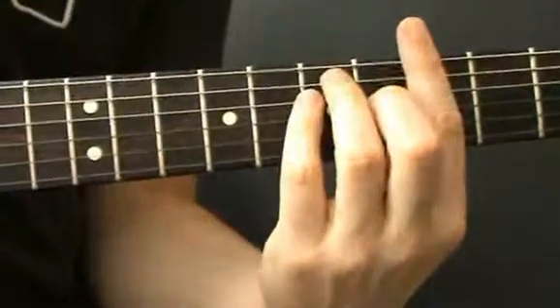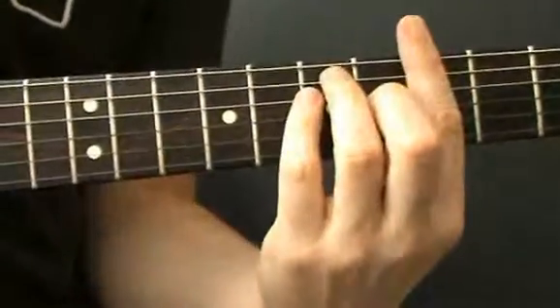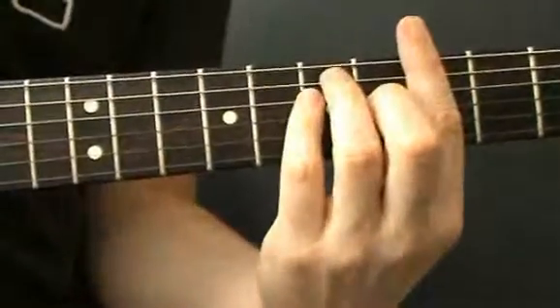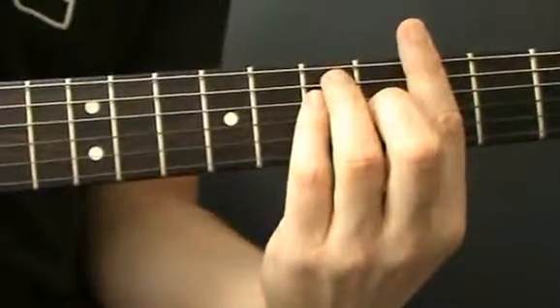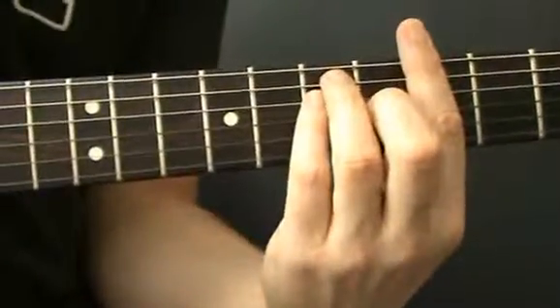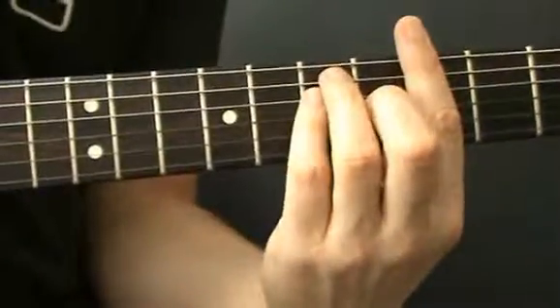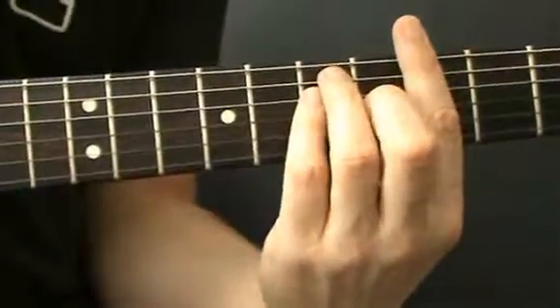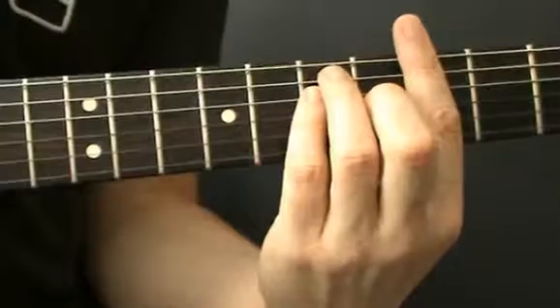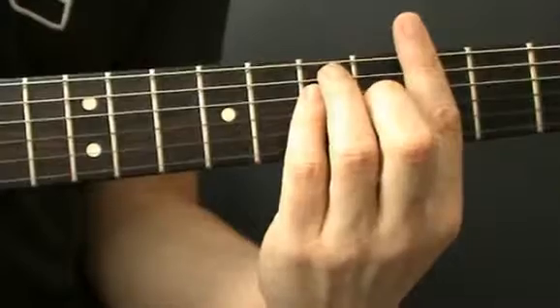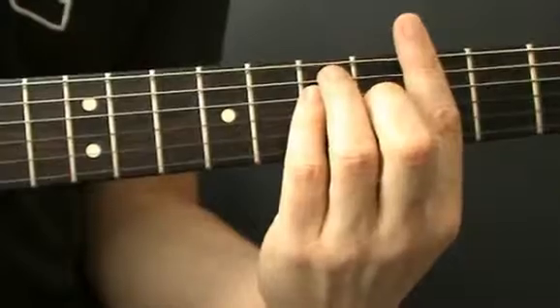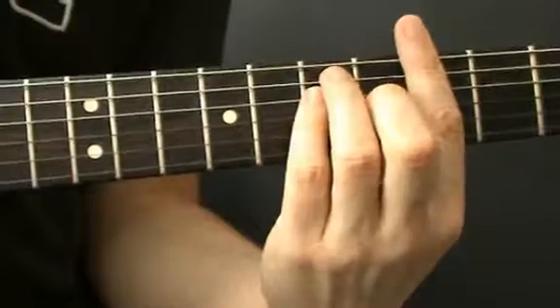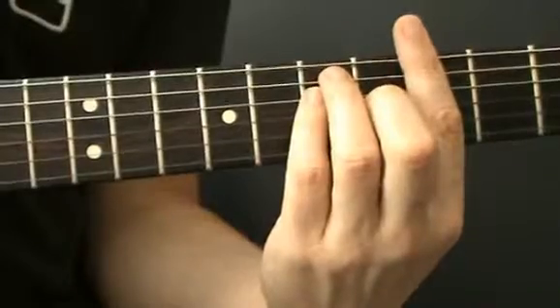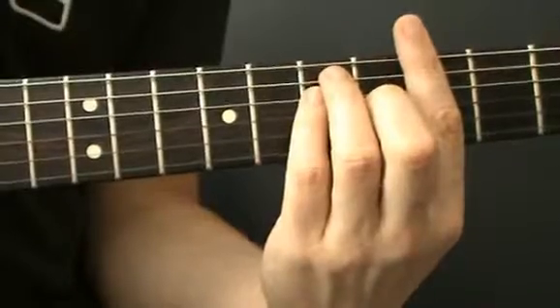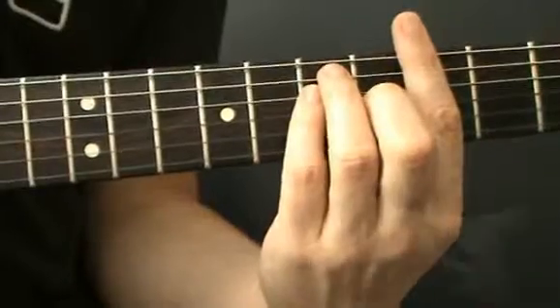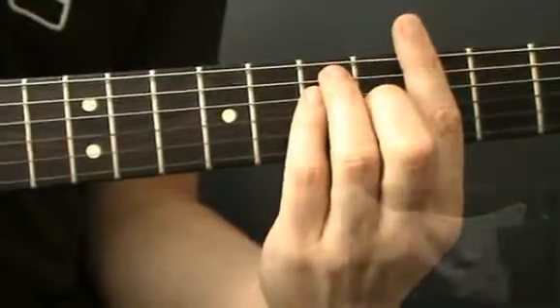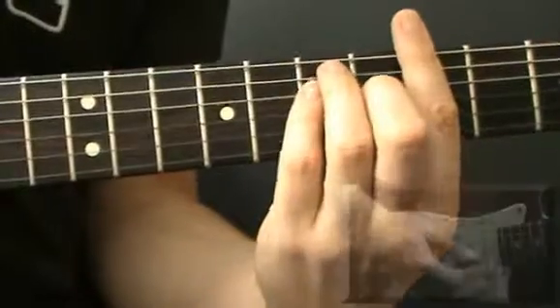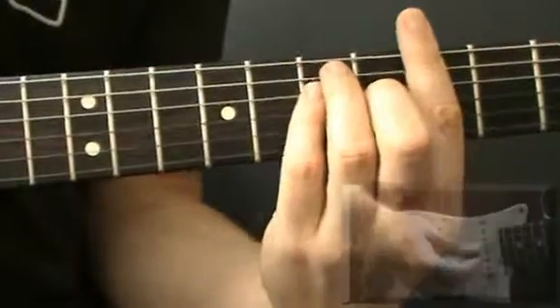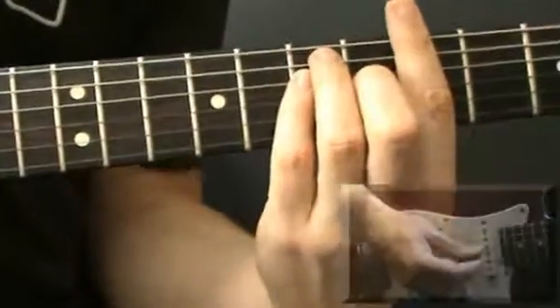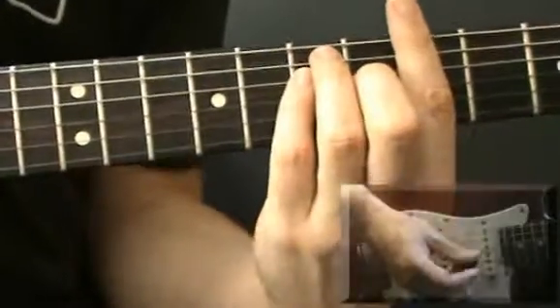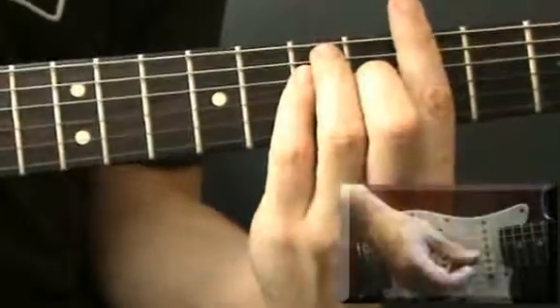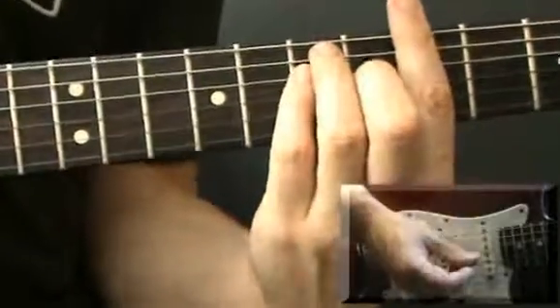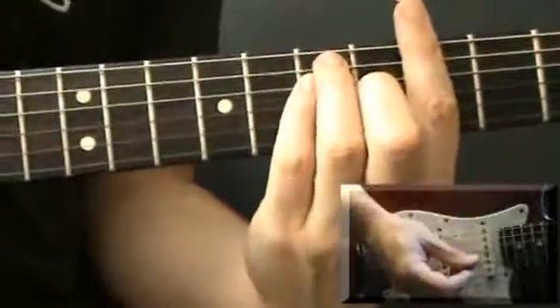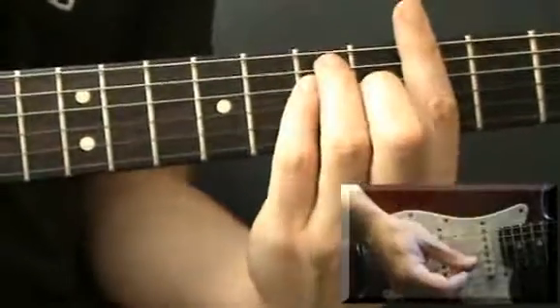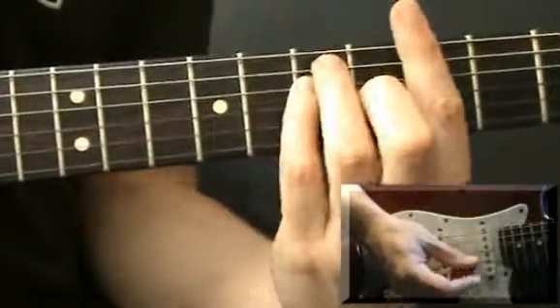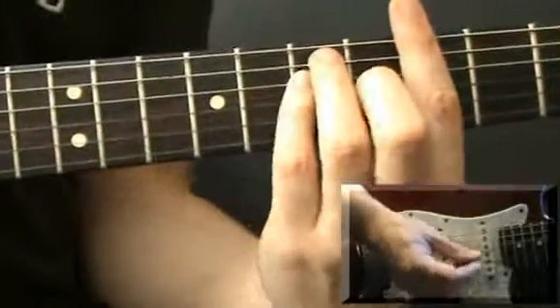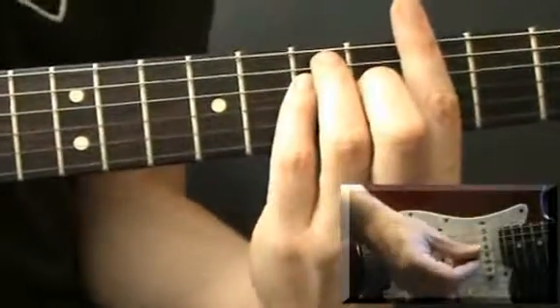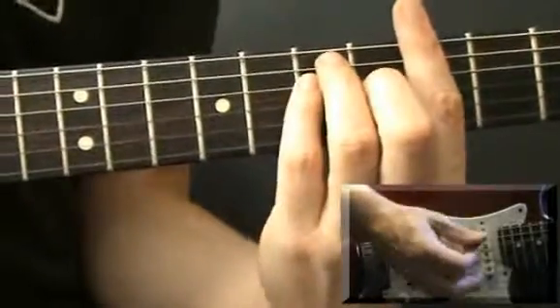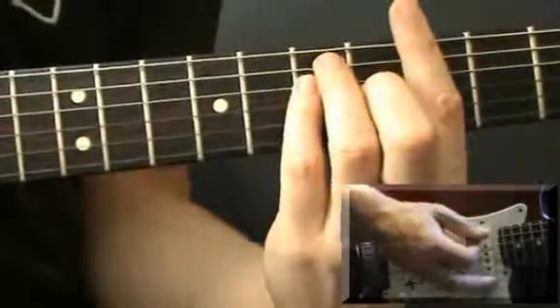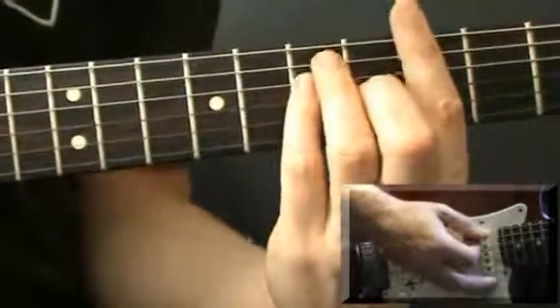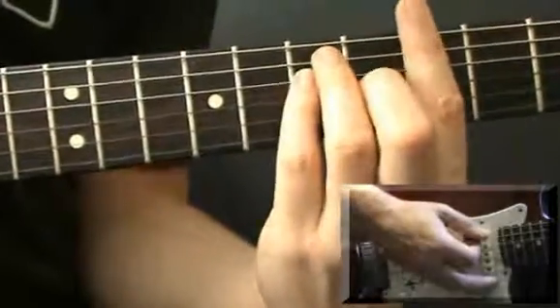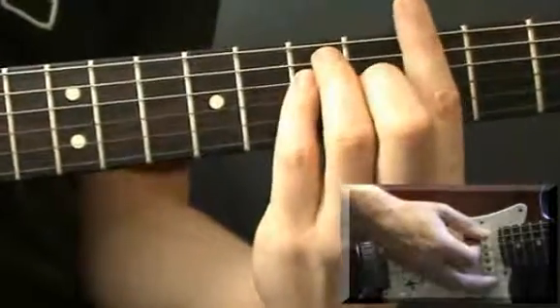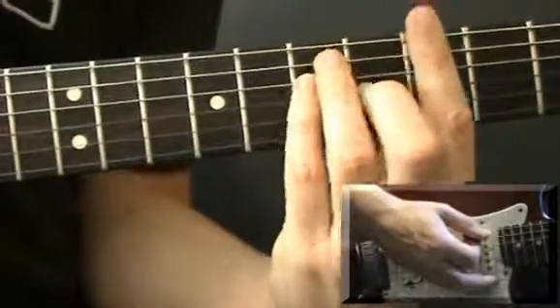And the rhythm is down, down, down, up, up, up, down, up, down on each chord.